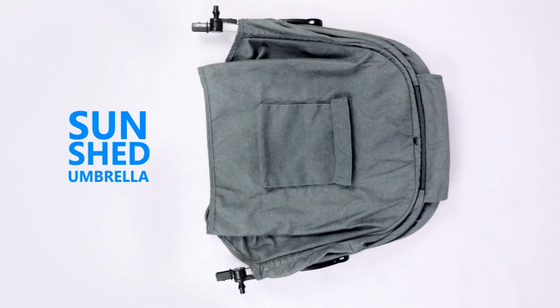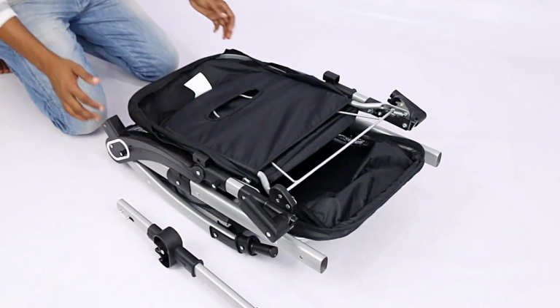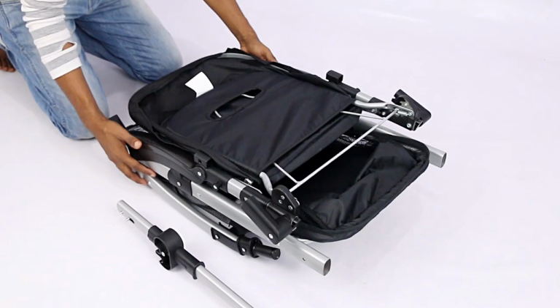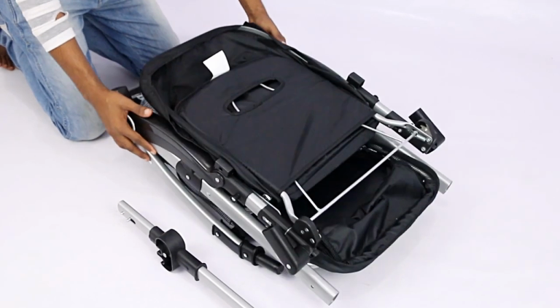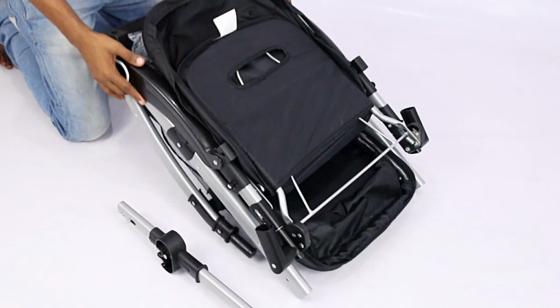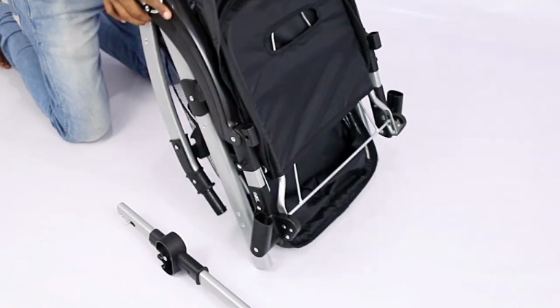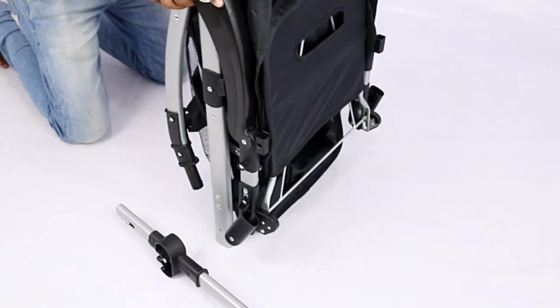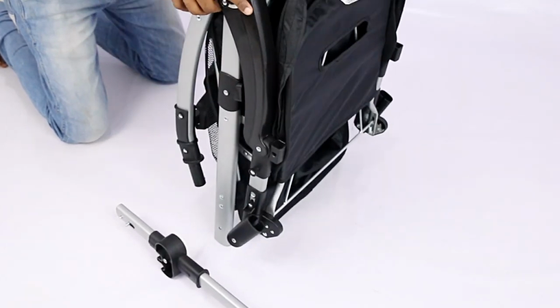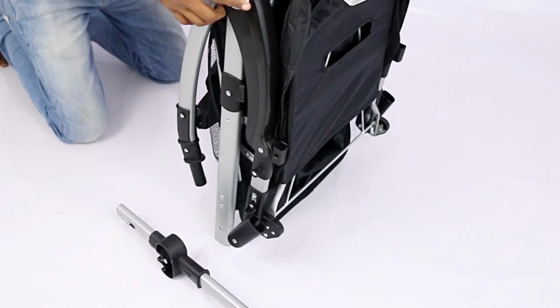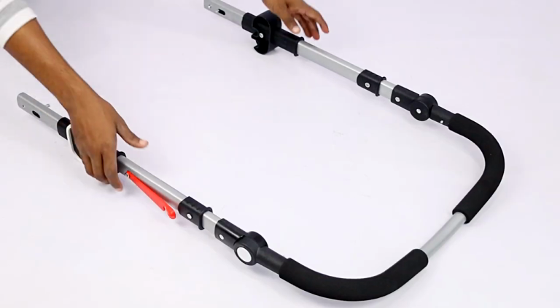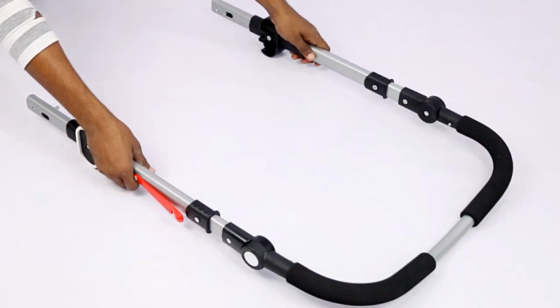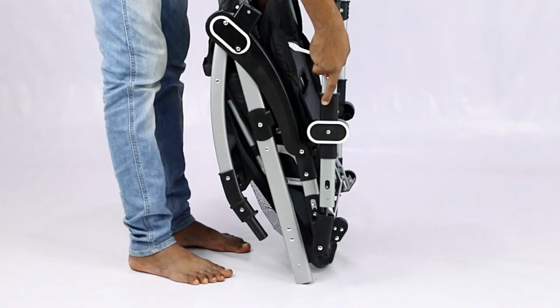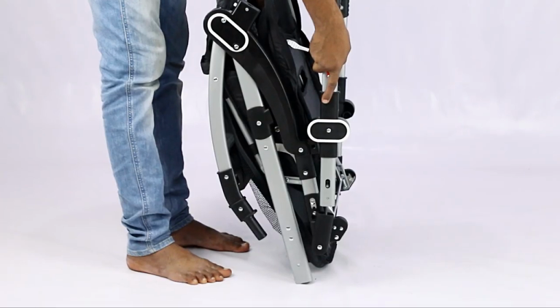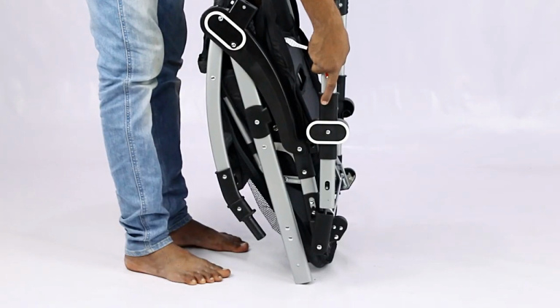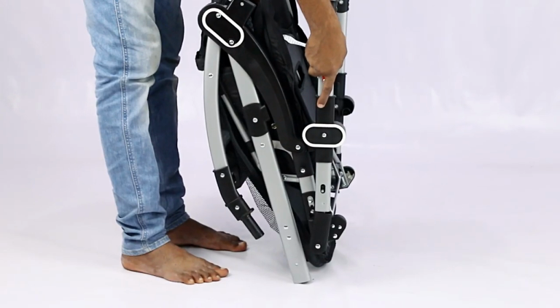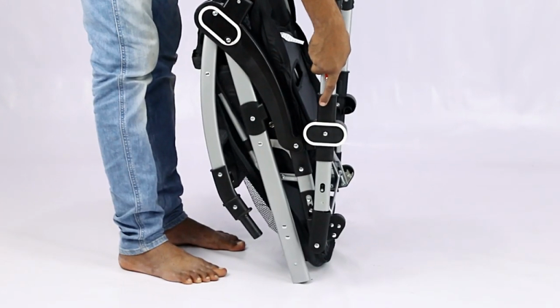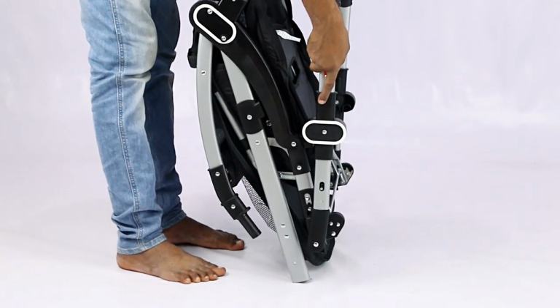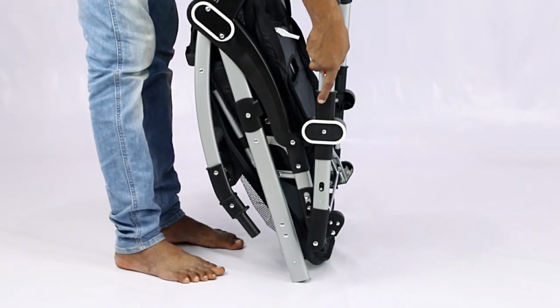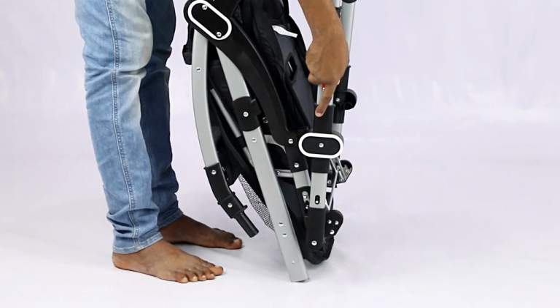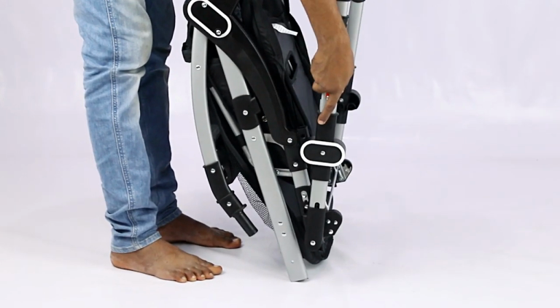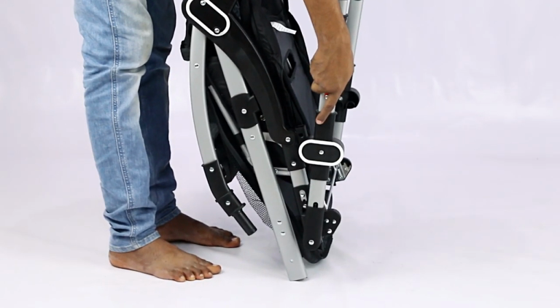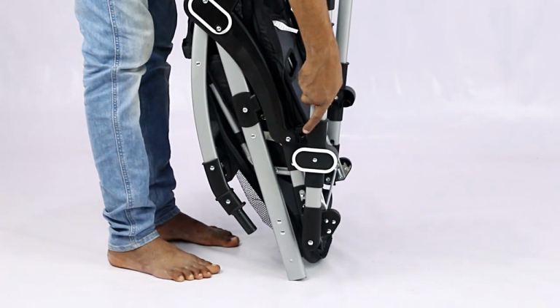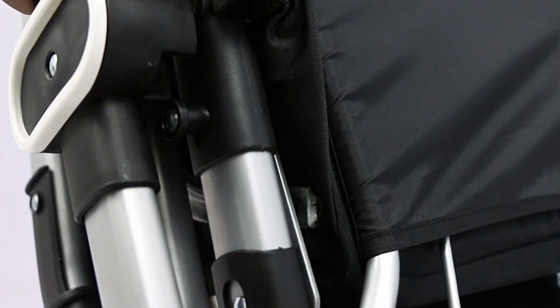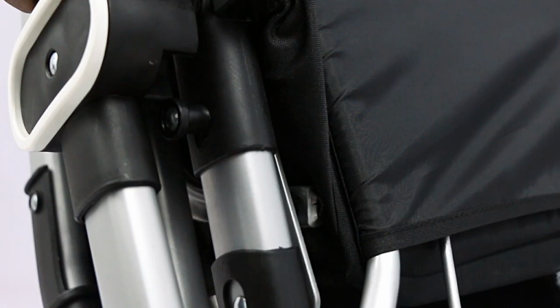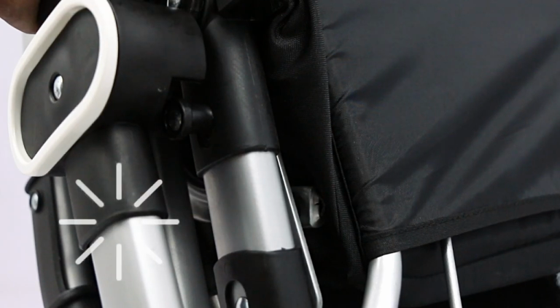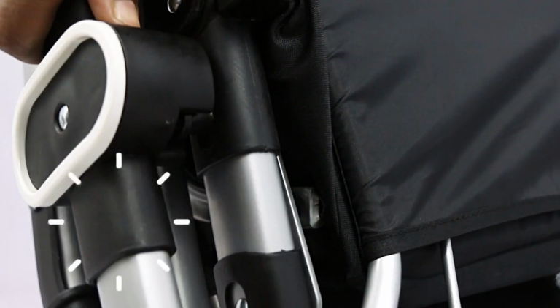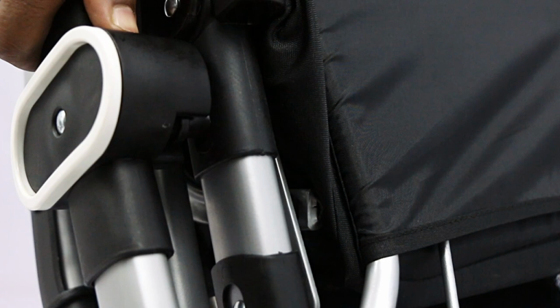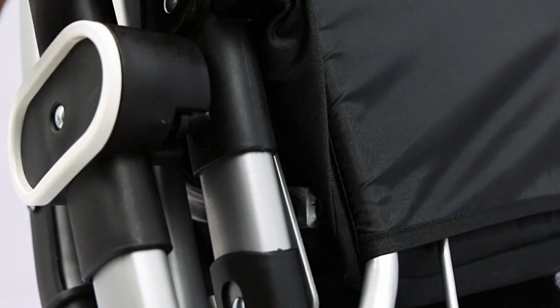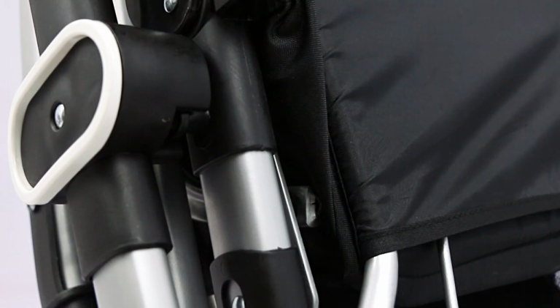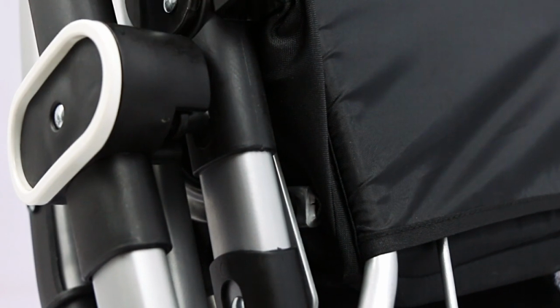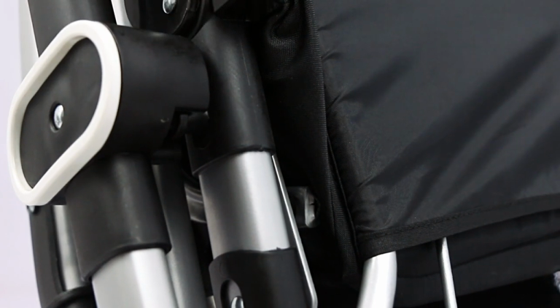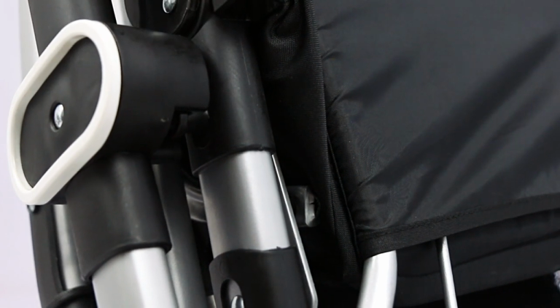Start the assembly by opening the frame and slide the parental handle into the socket and push downwards till the socket comes out.